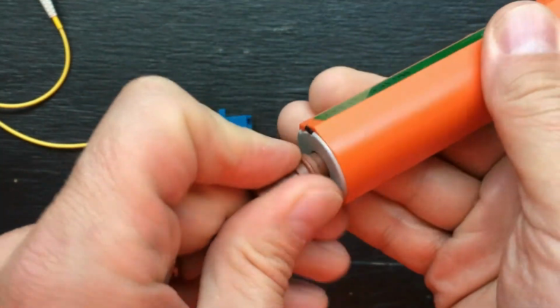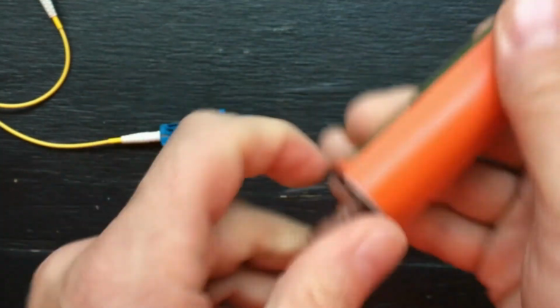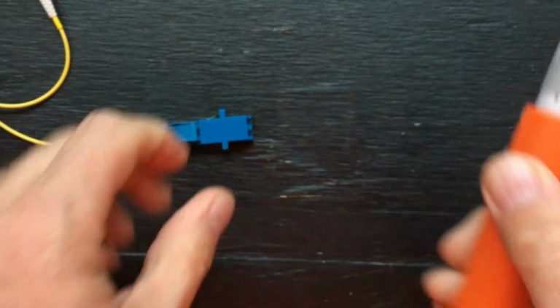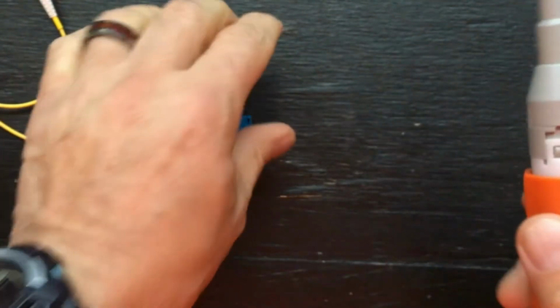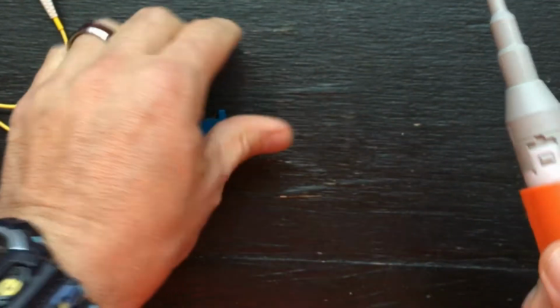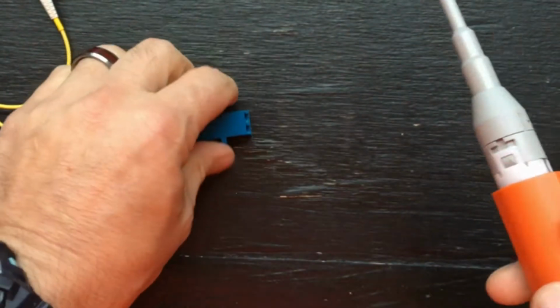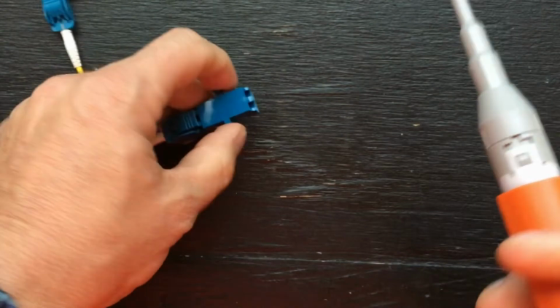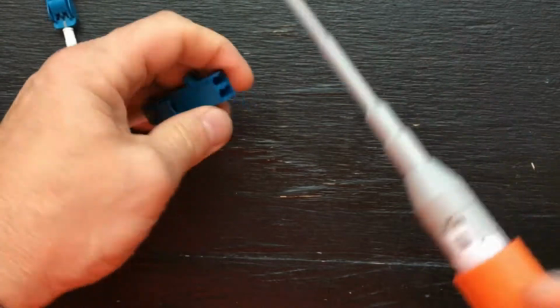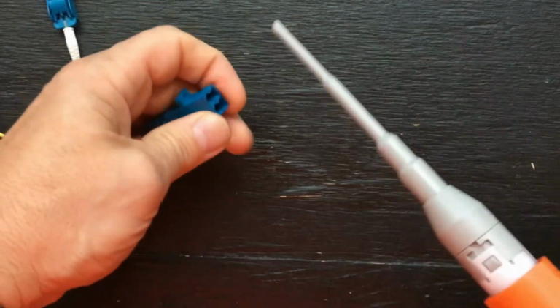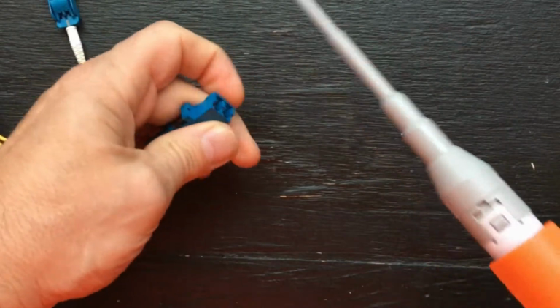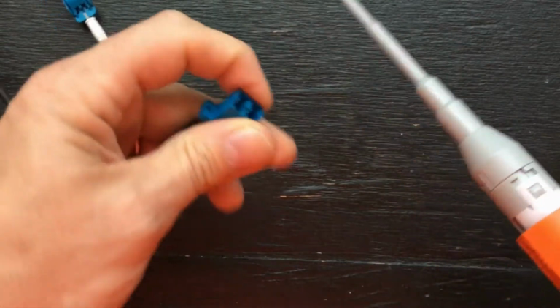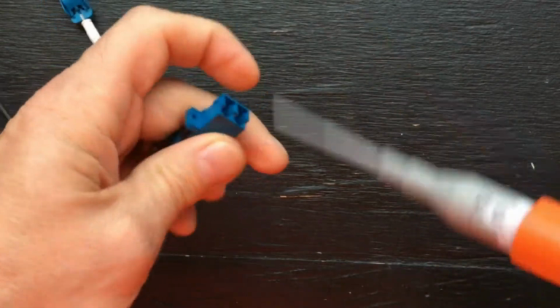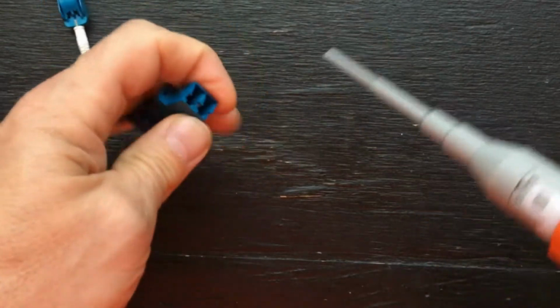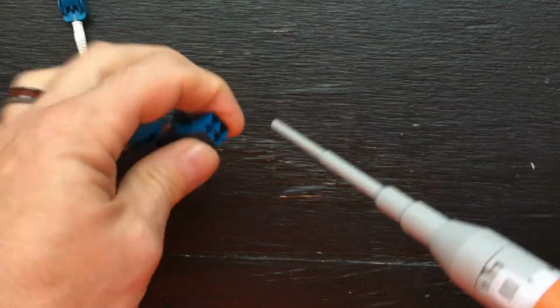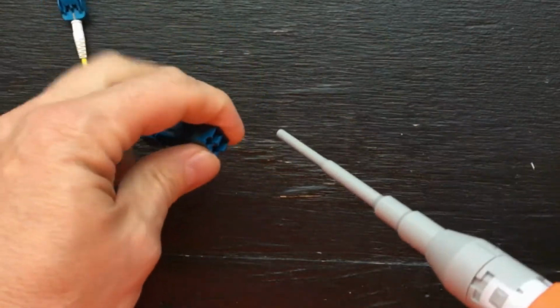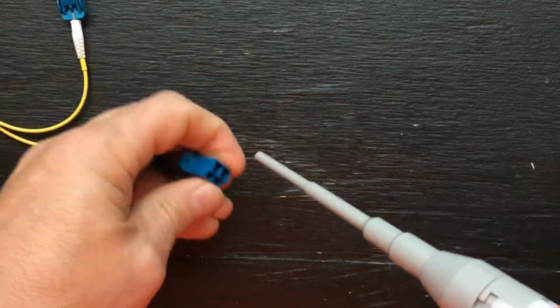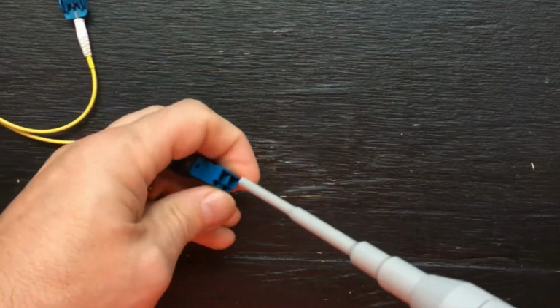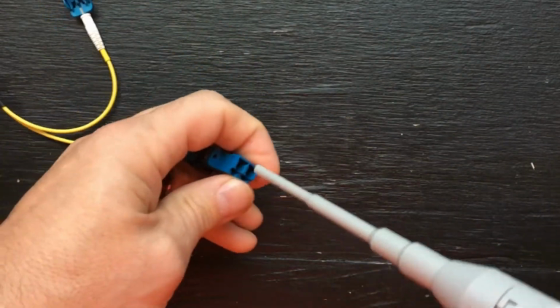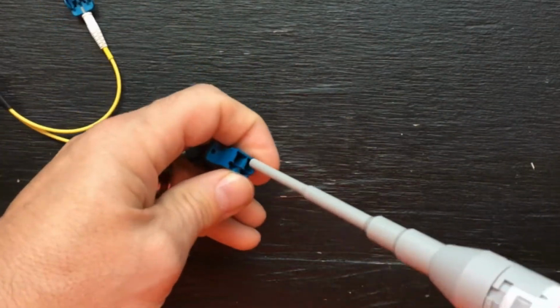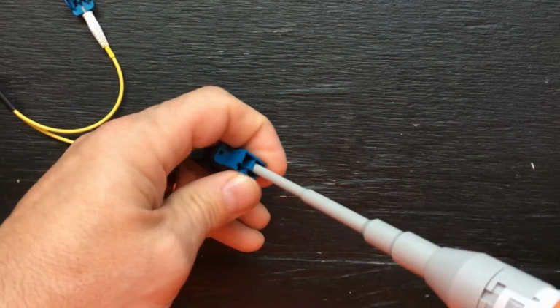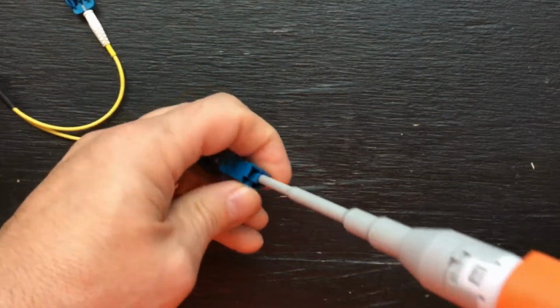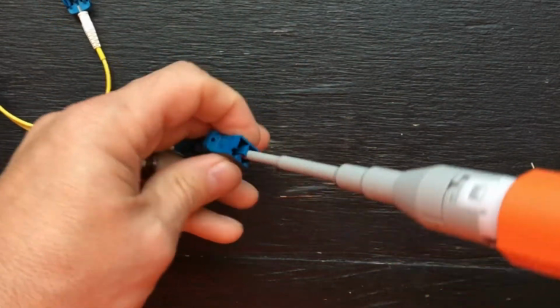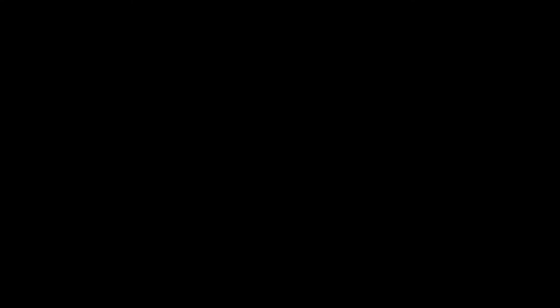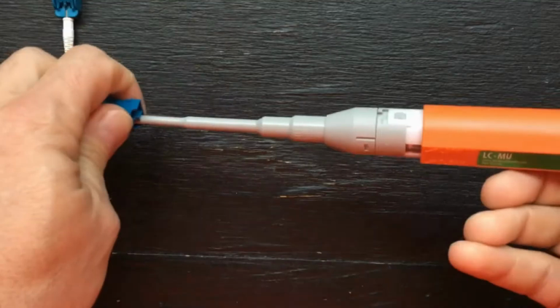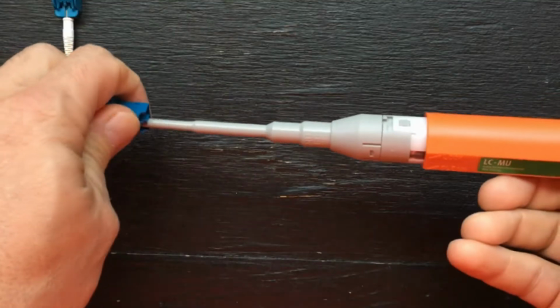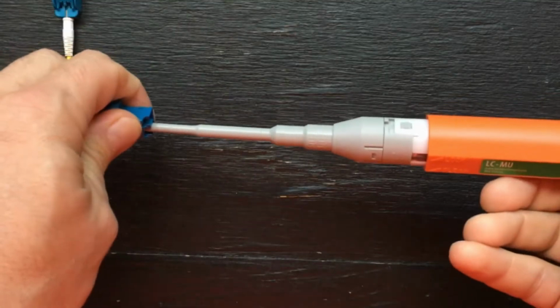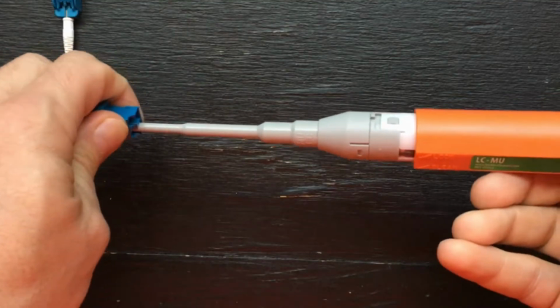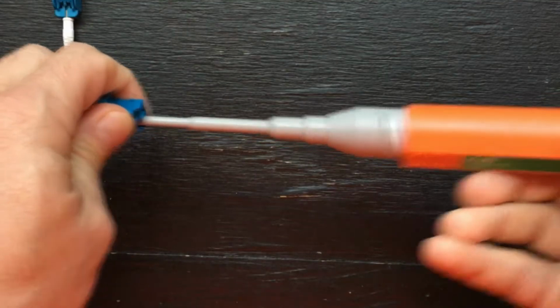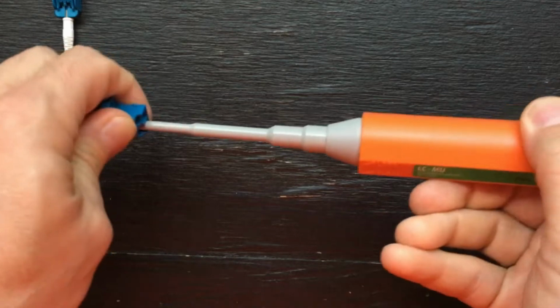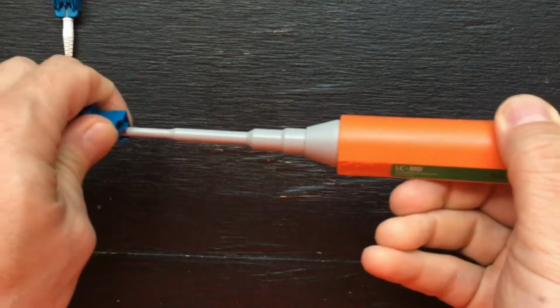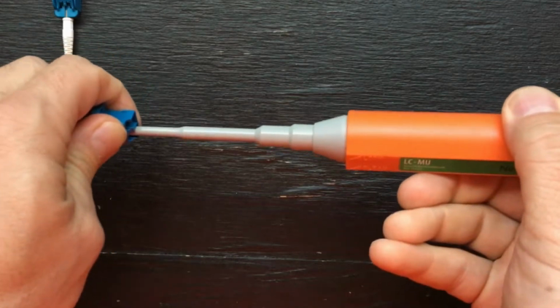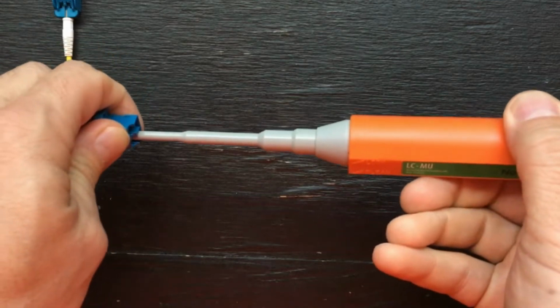Moving the end cap to the handle end, insert the cleaner into the port and push it all the way in until you feel and hear it fully engaged.